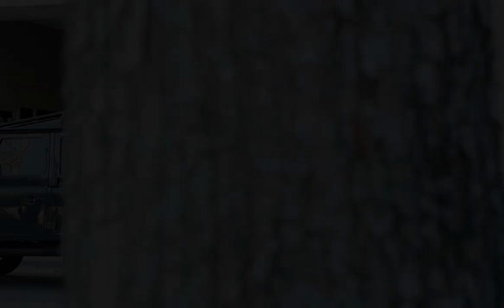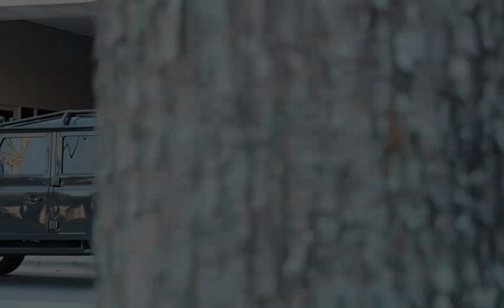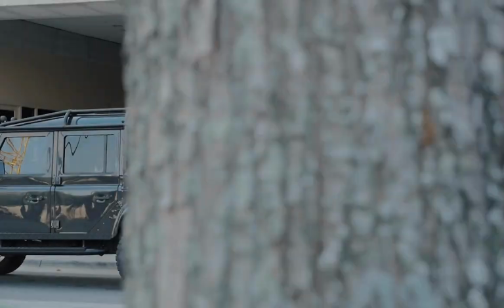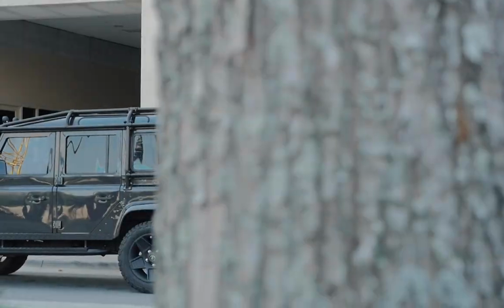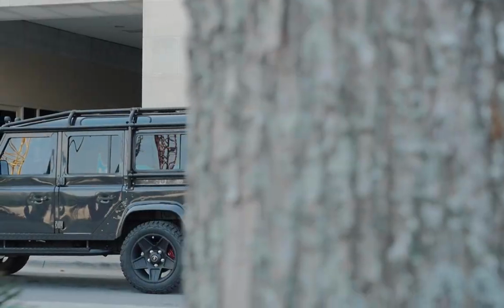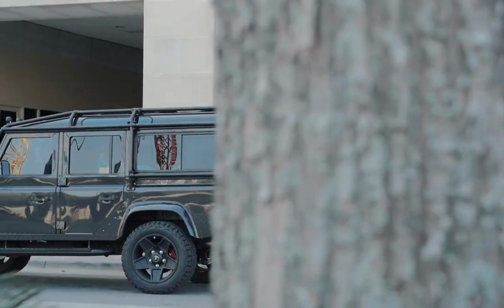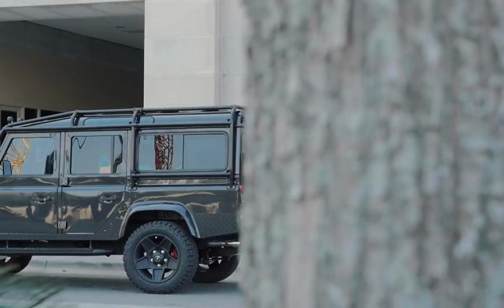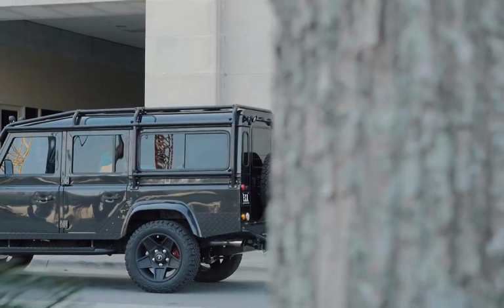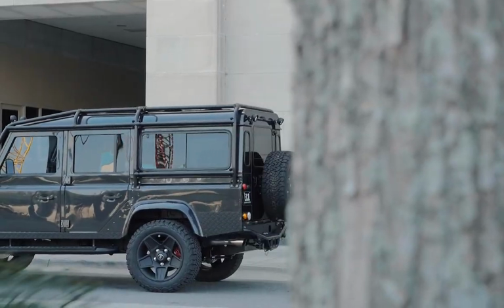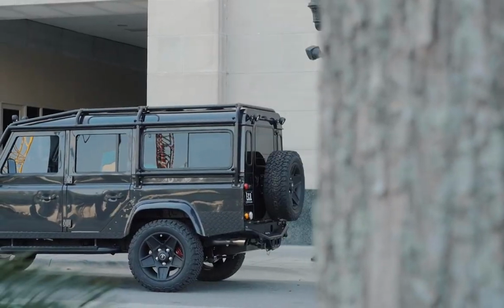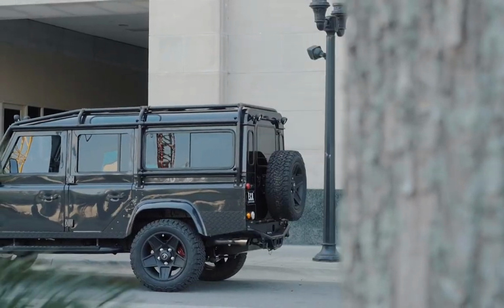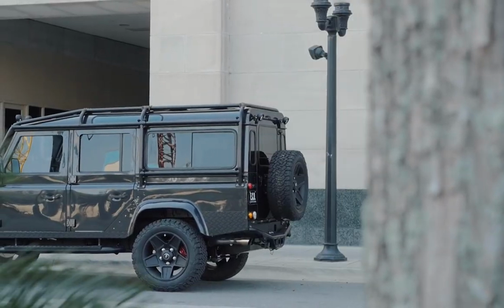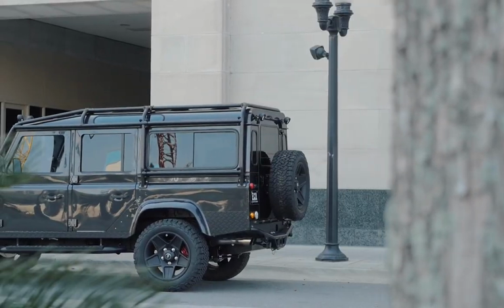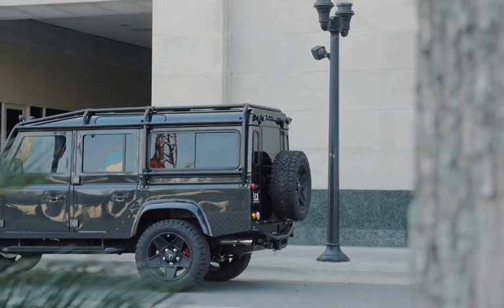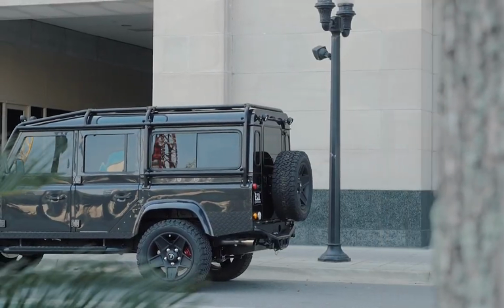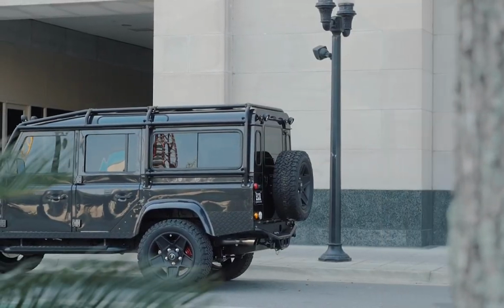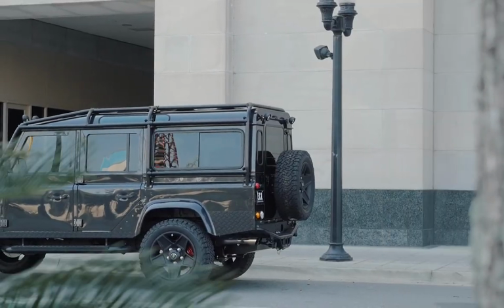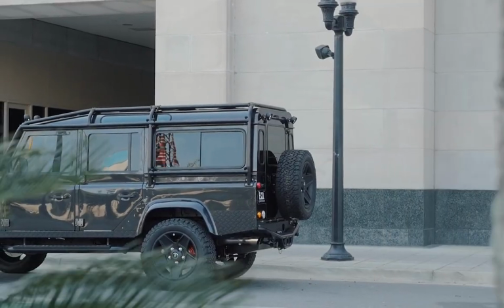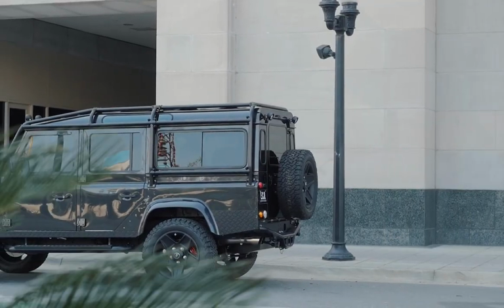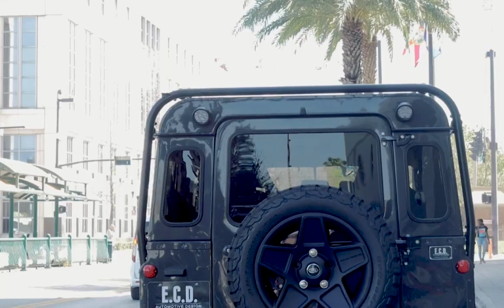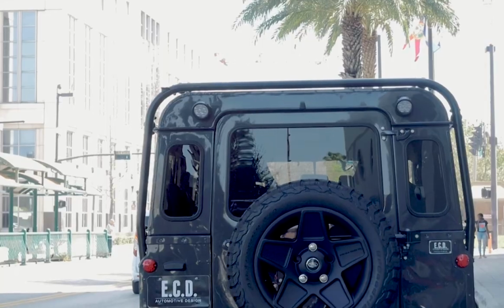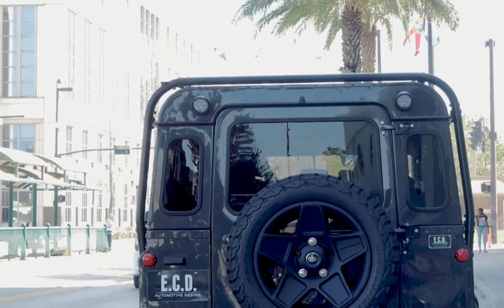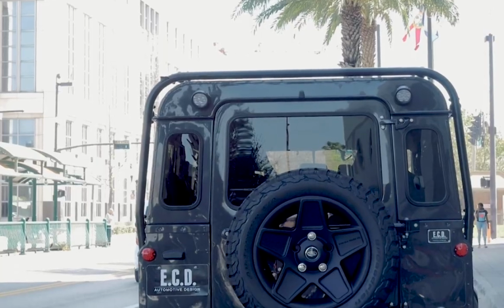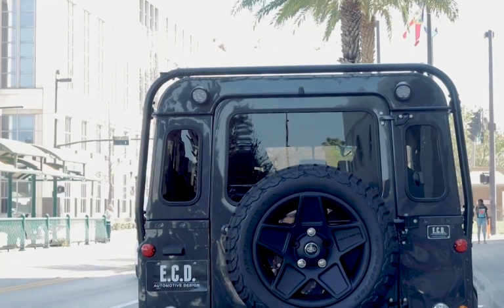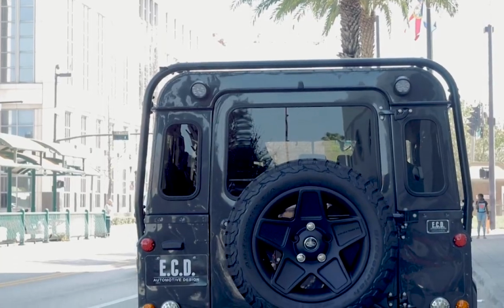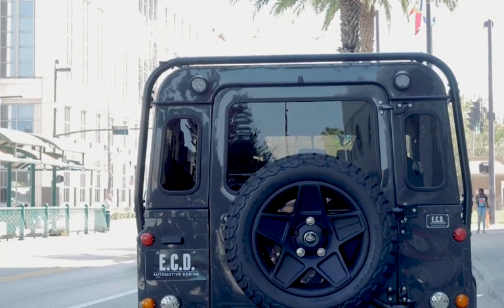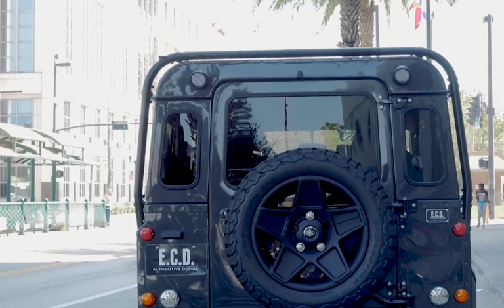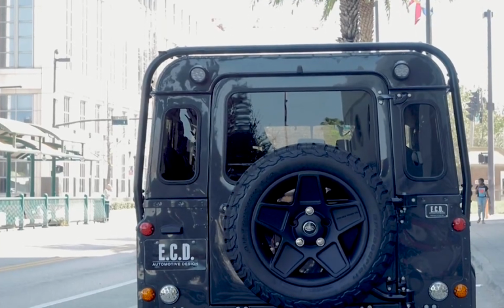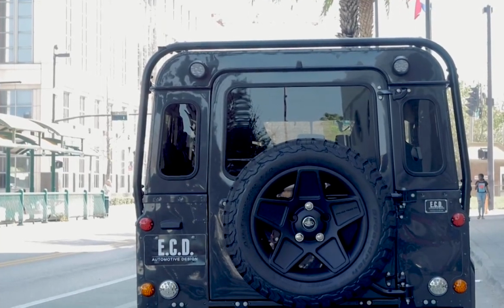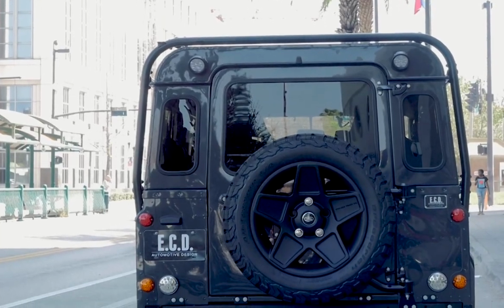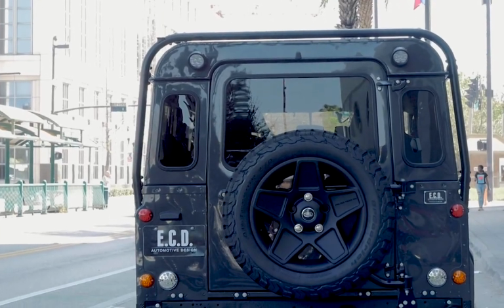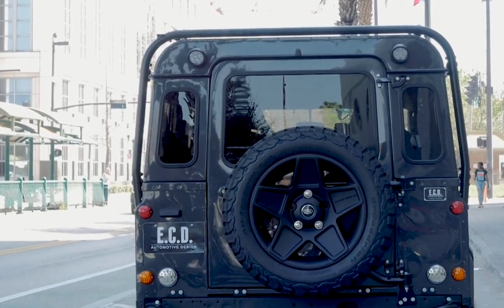This is Project Blanco, an aggressive looking D110 built for everyday performance.